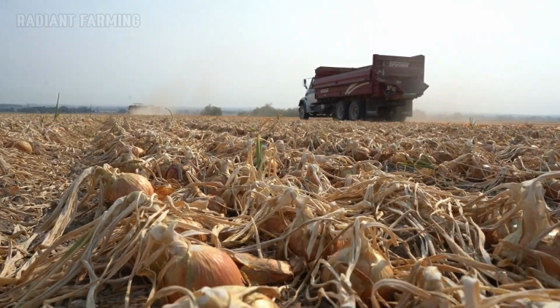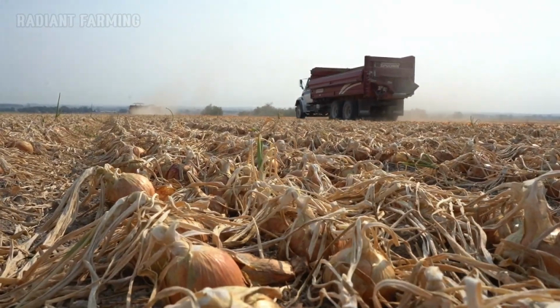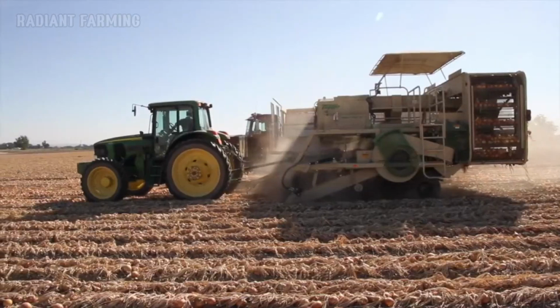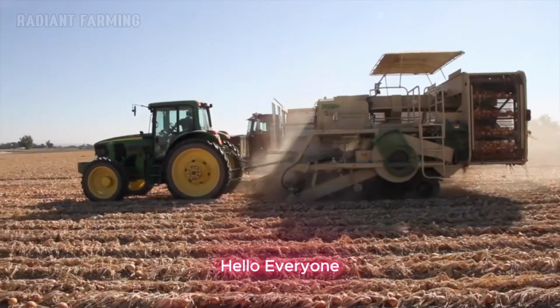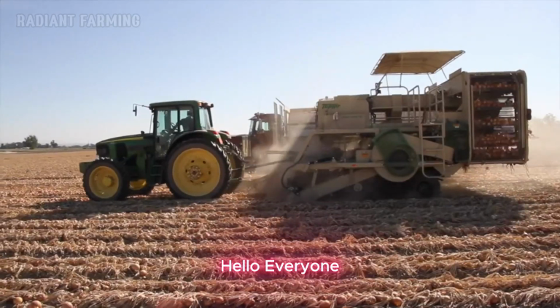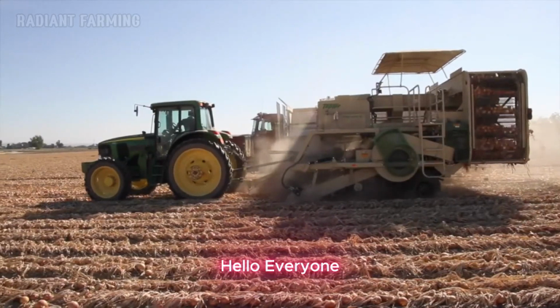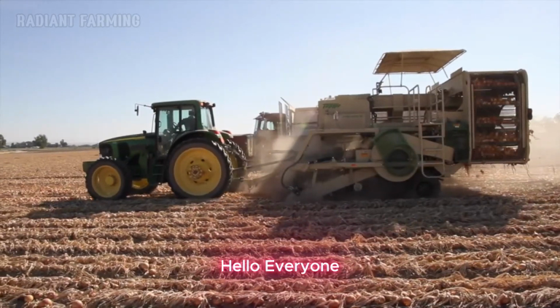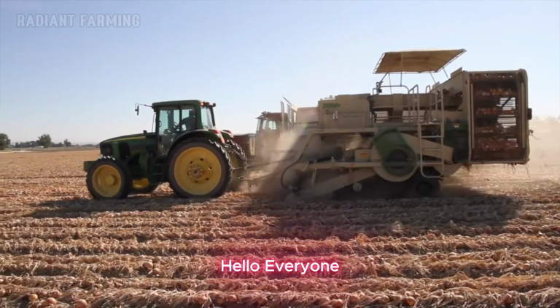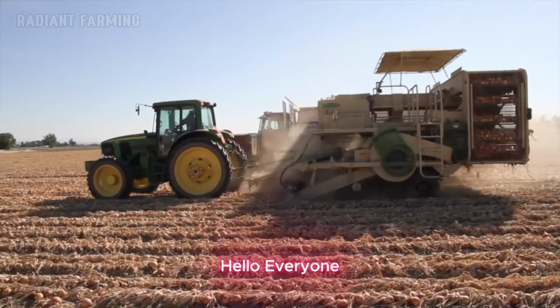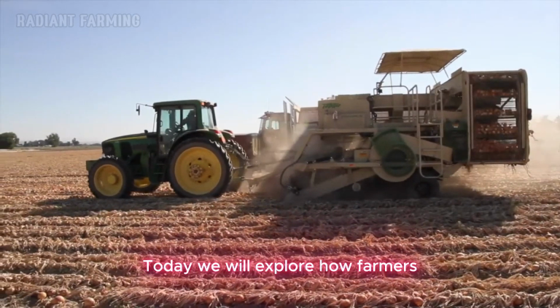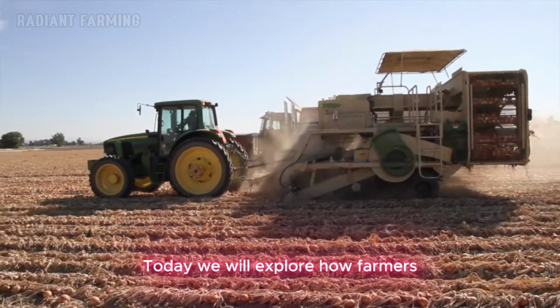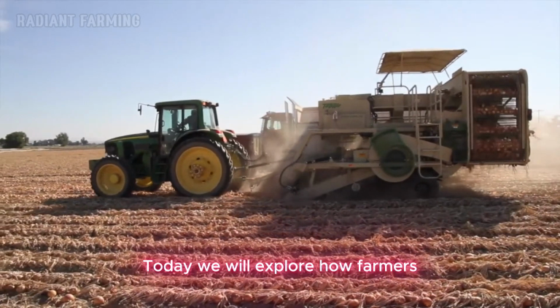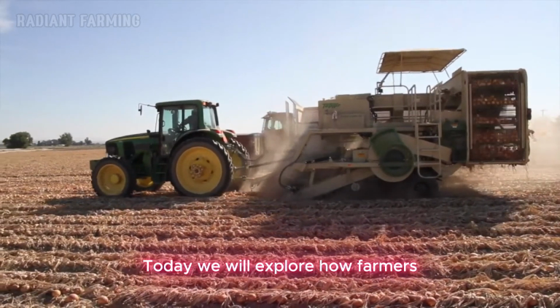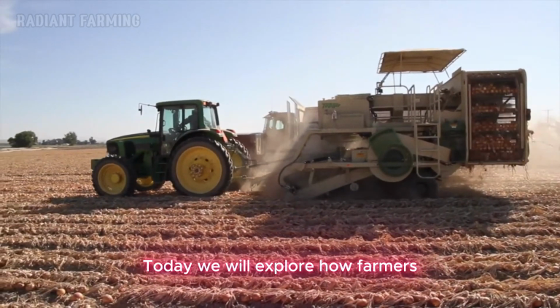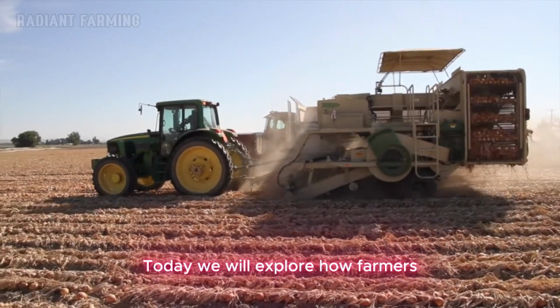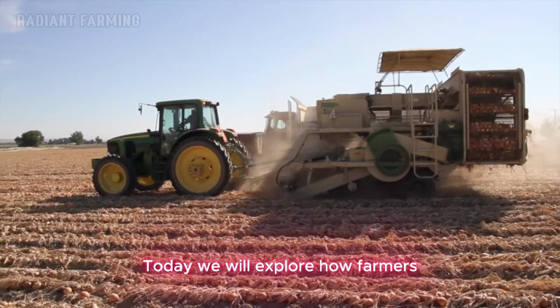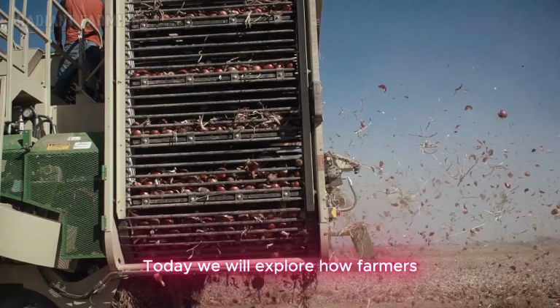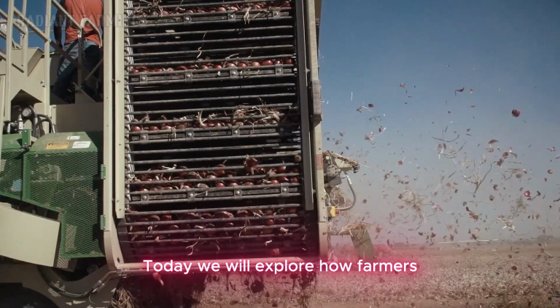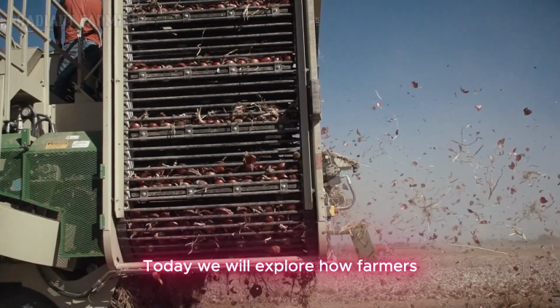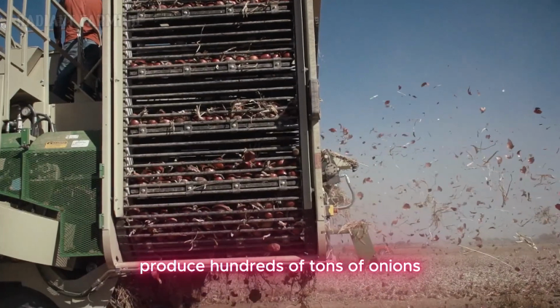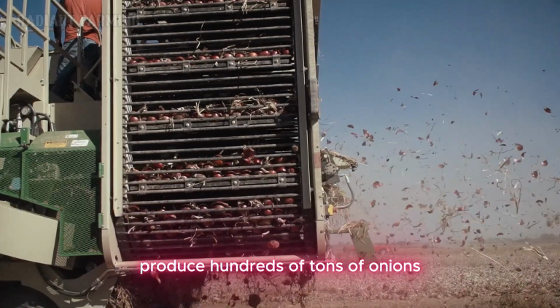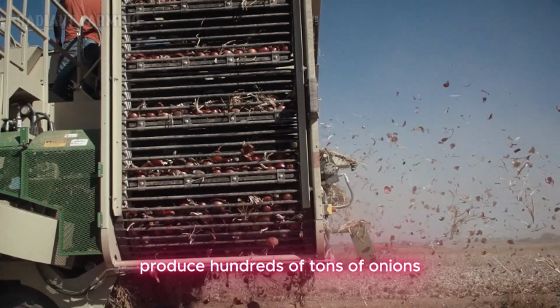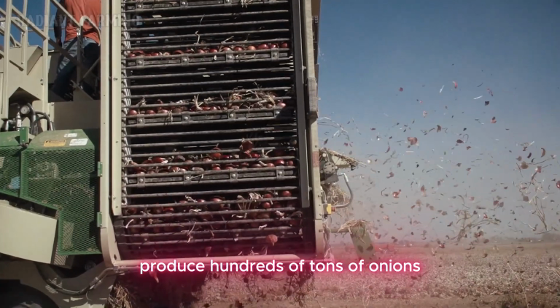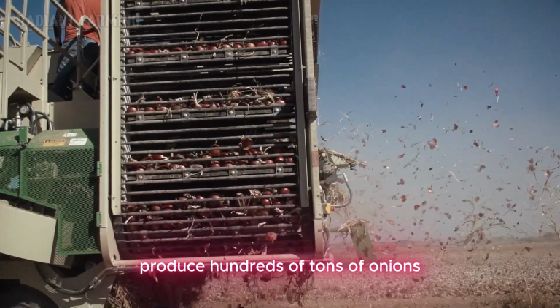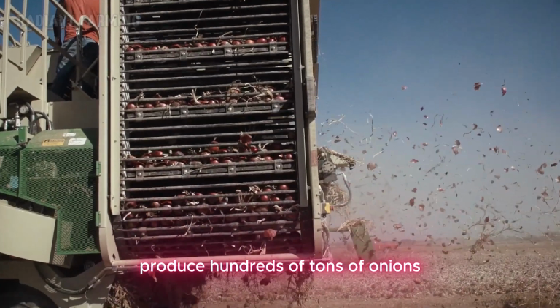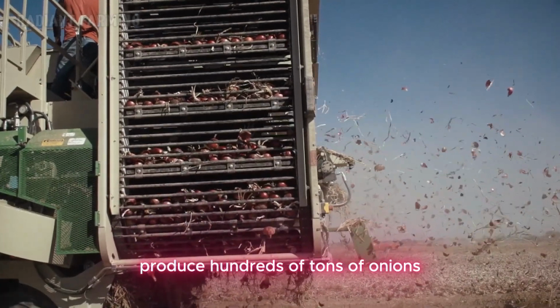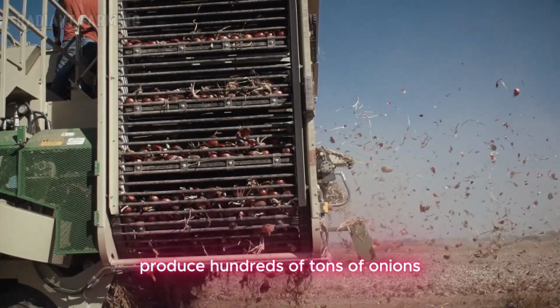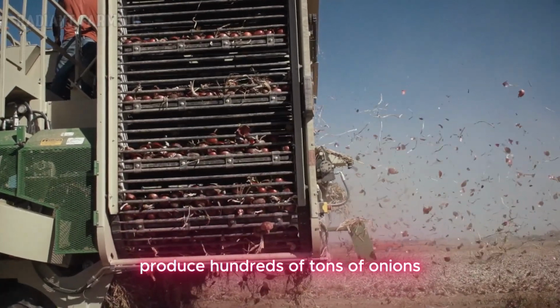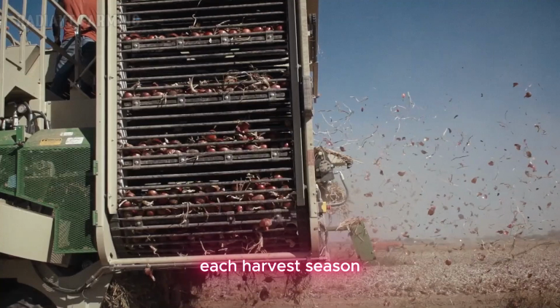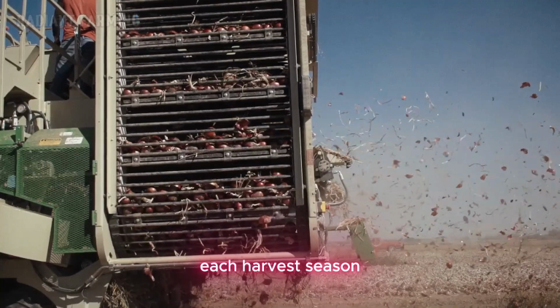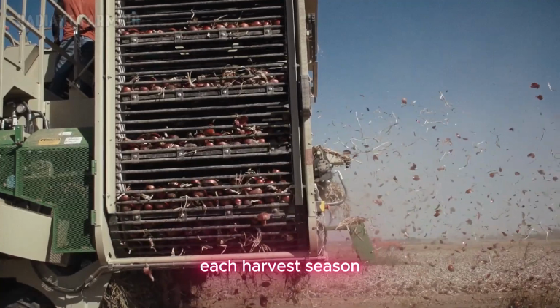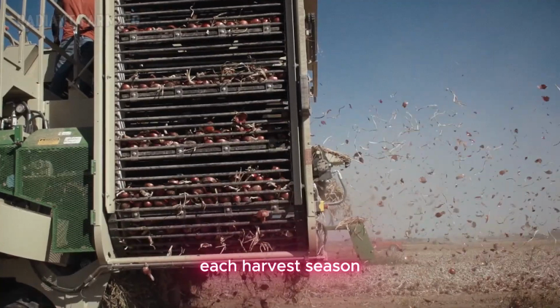Hello everyone. Today we will explore how farmers produce hundreds of tons of onions each harvest season.